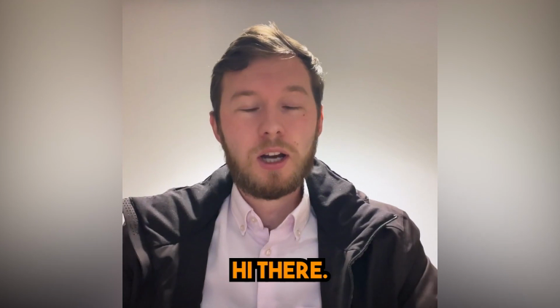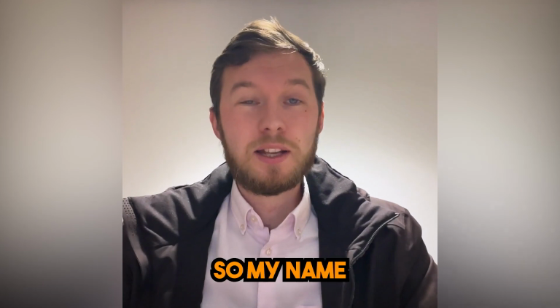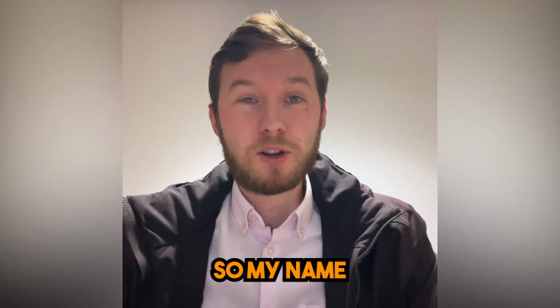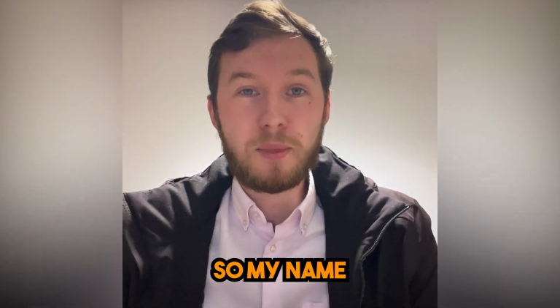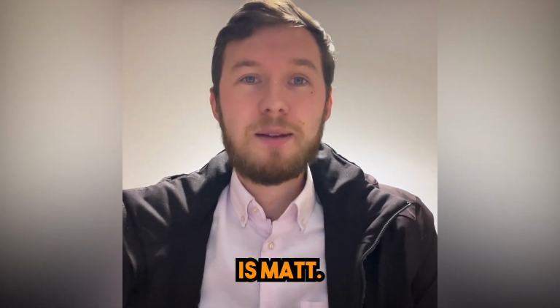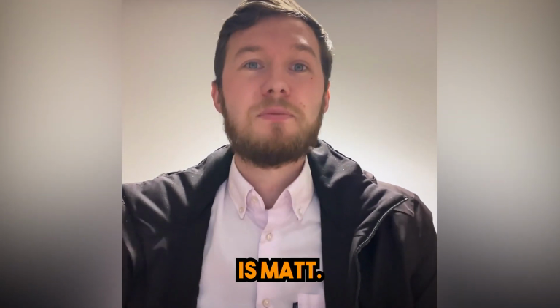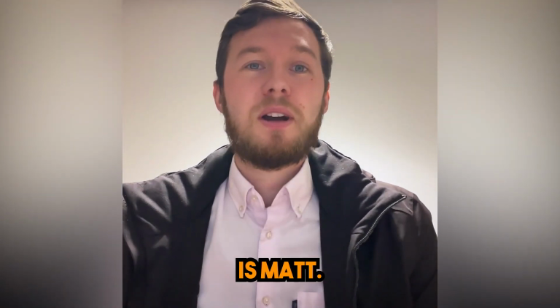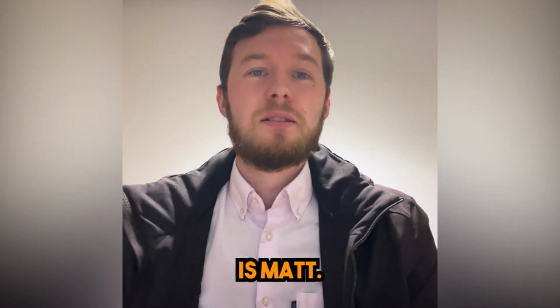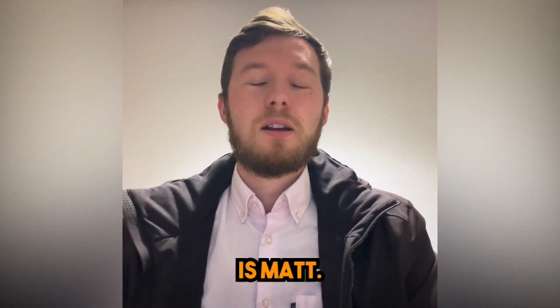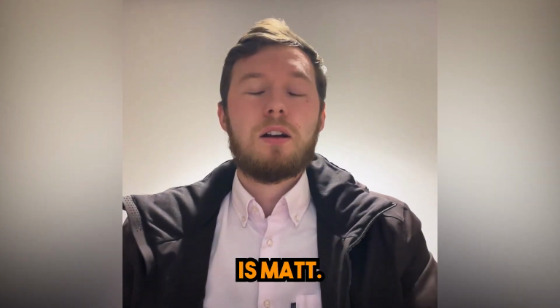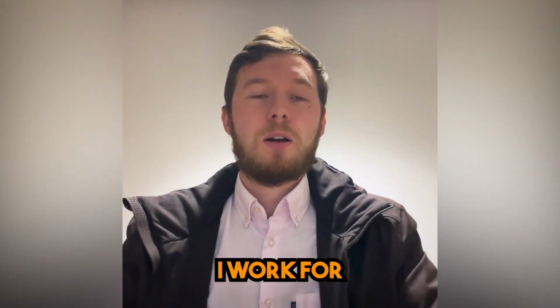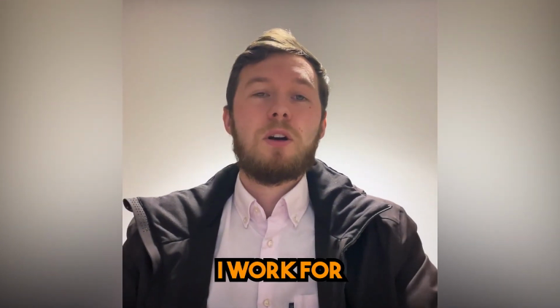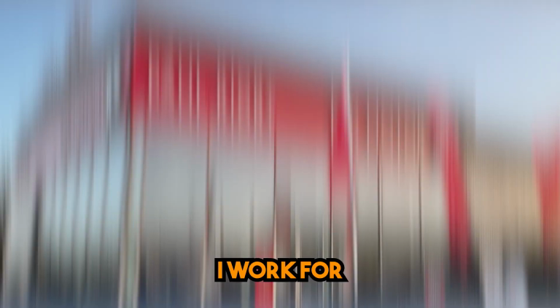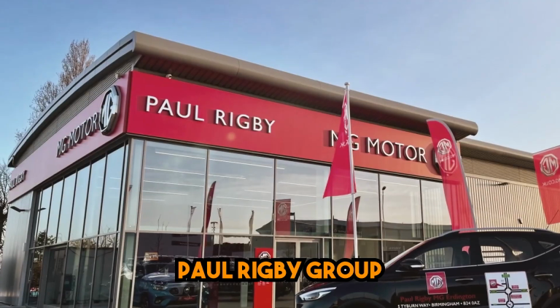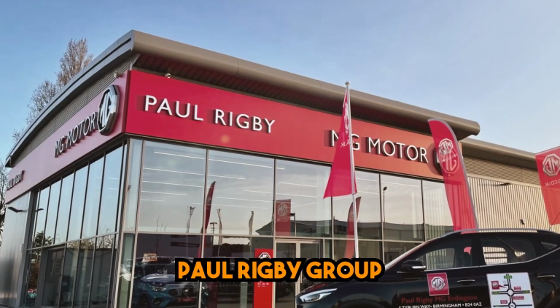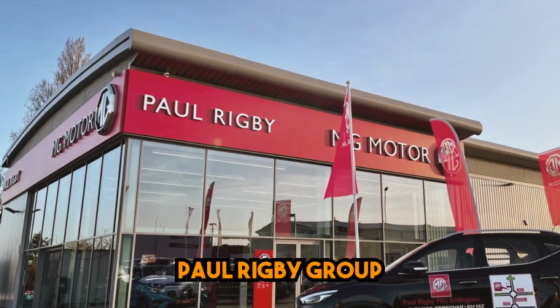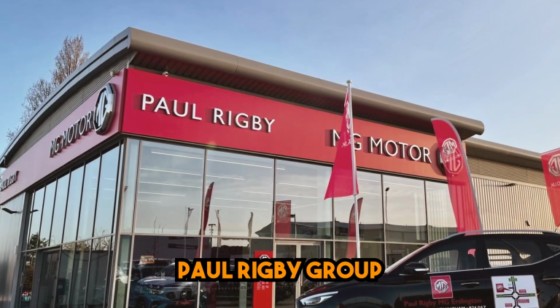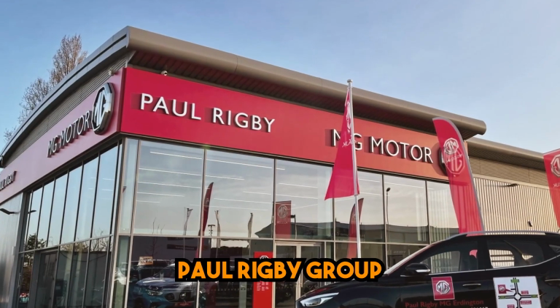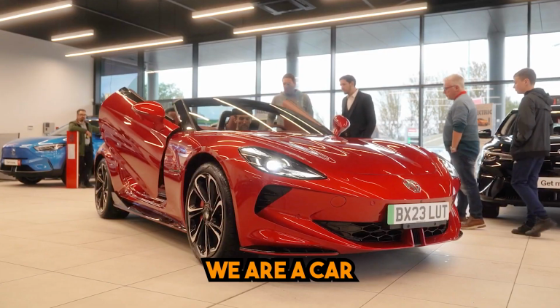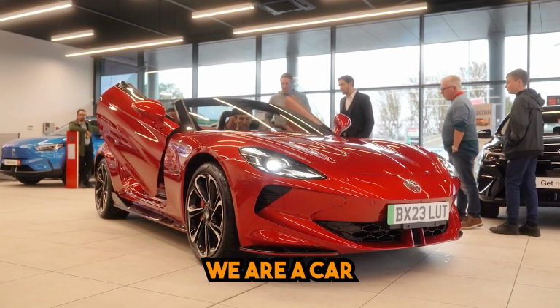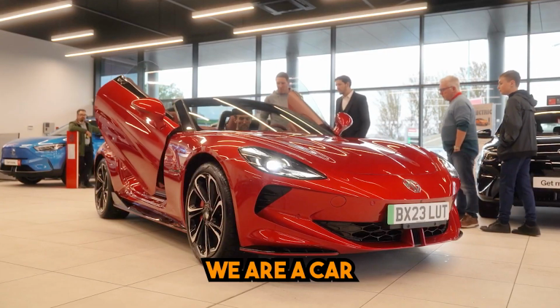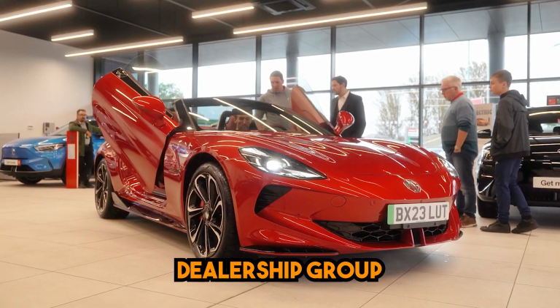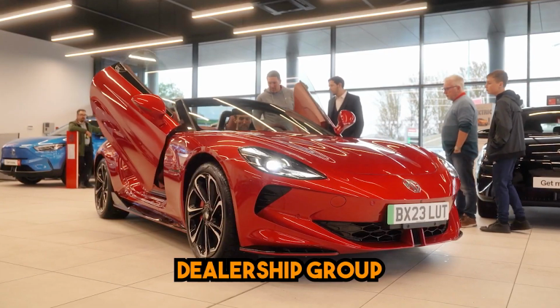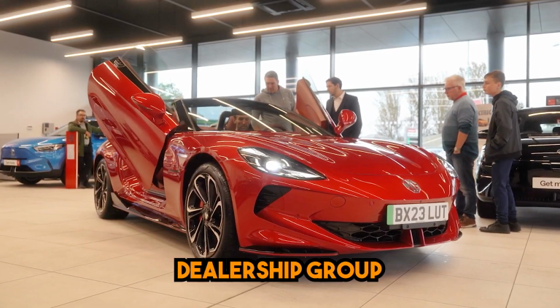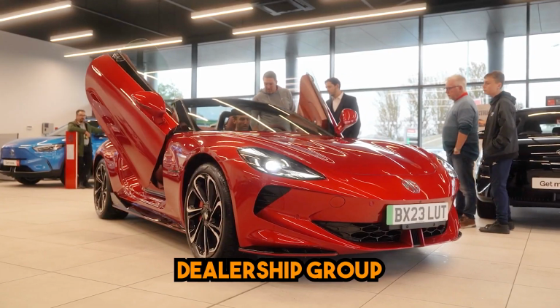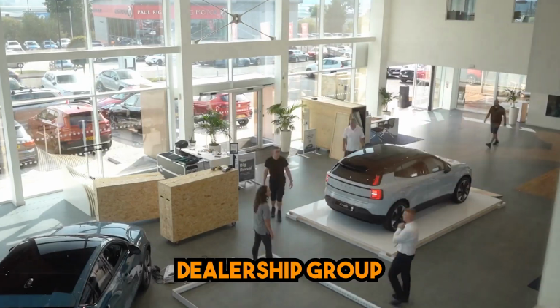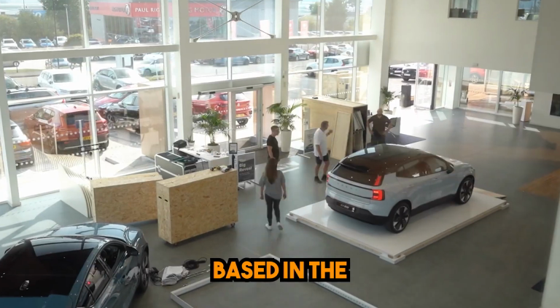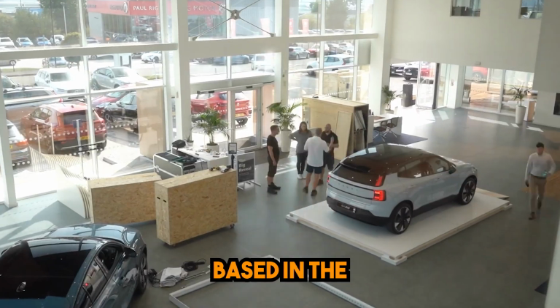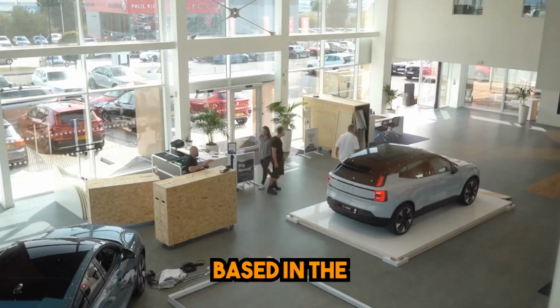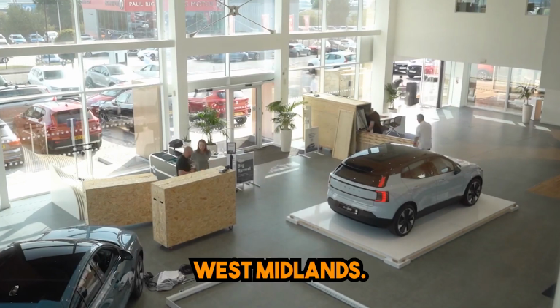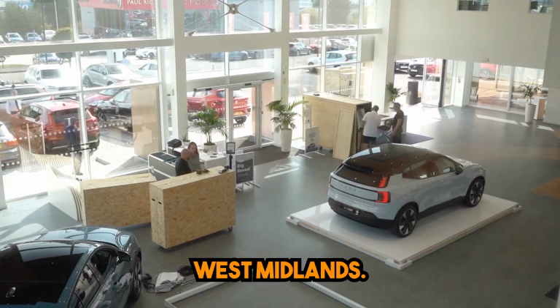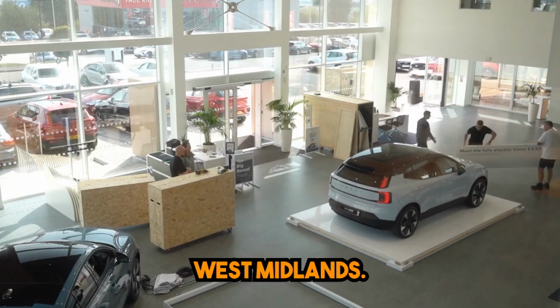Hi there, my name is Matt. I work for the Paul Ruby Group — we are a car dealership group based in the West Midlands.